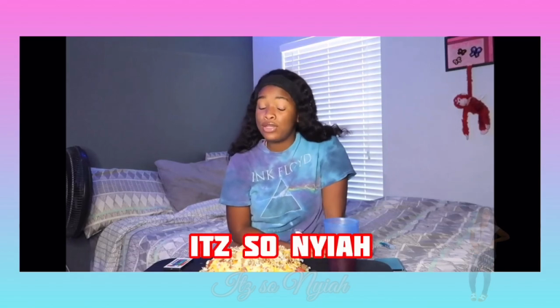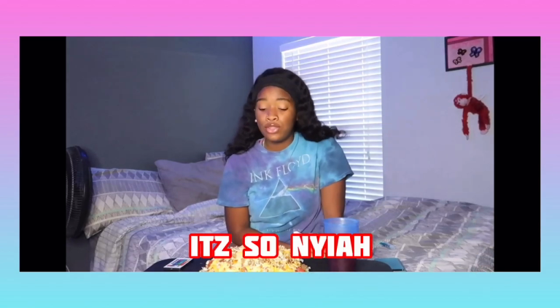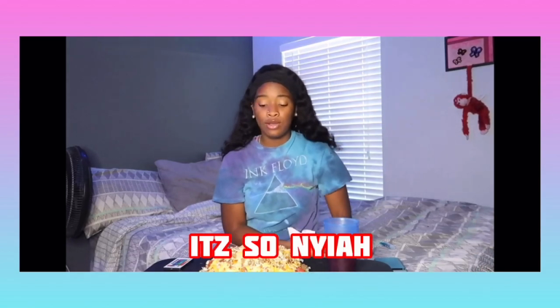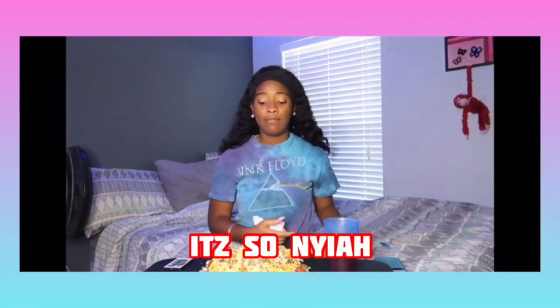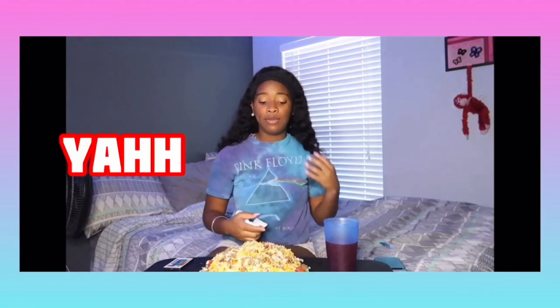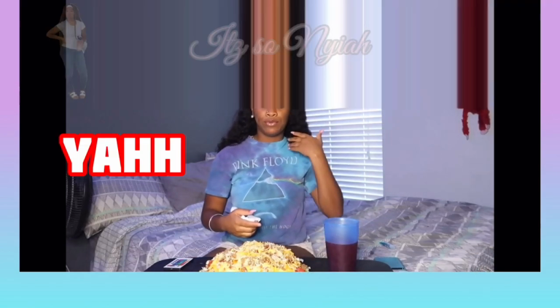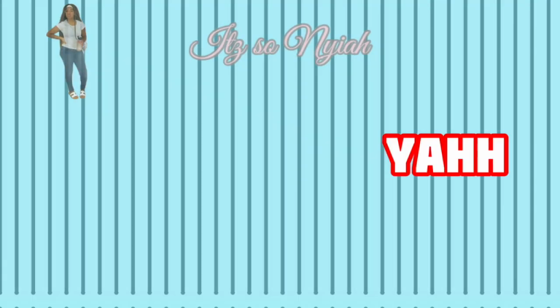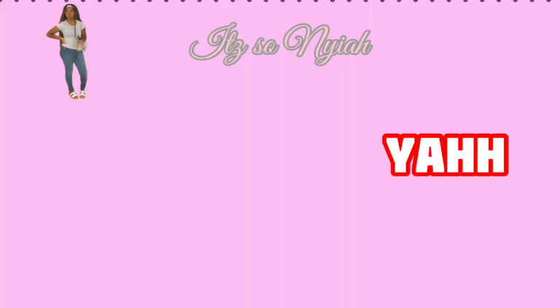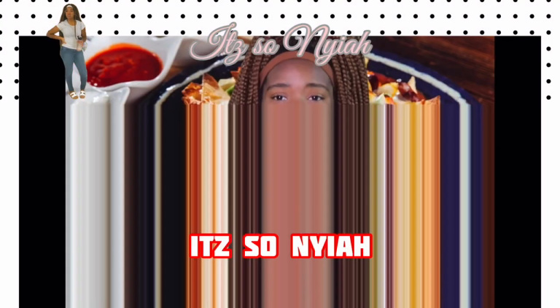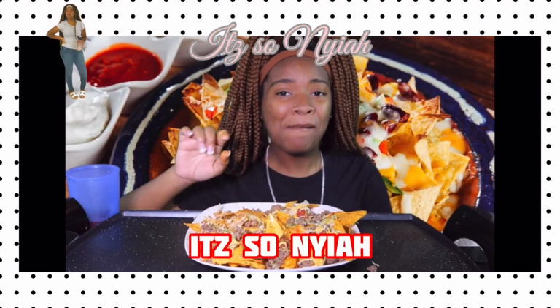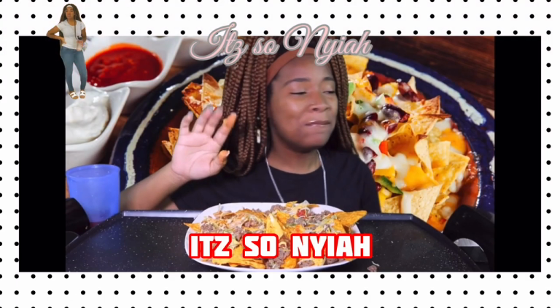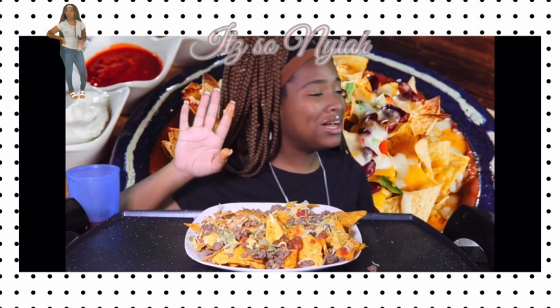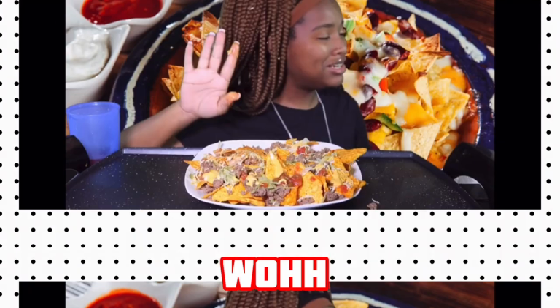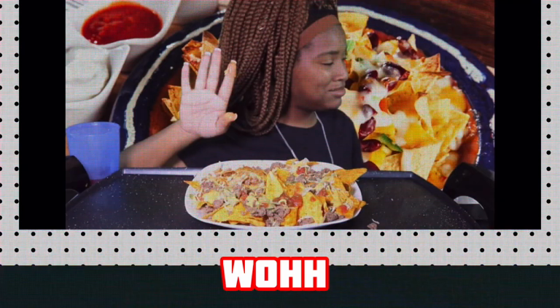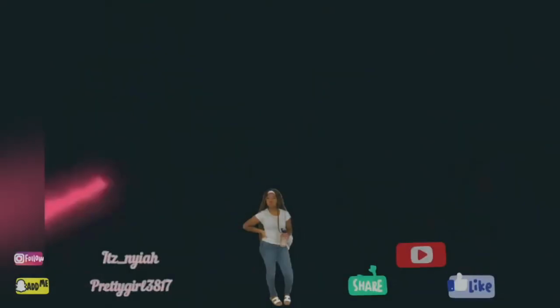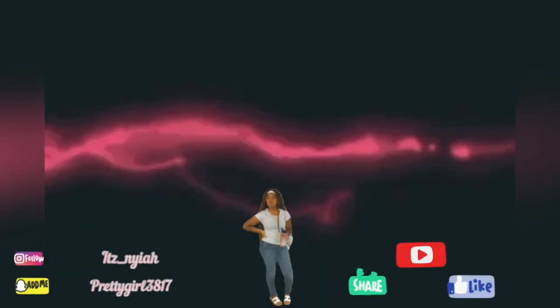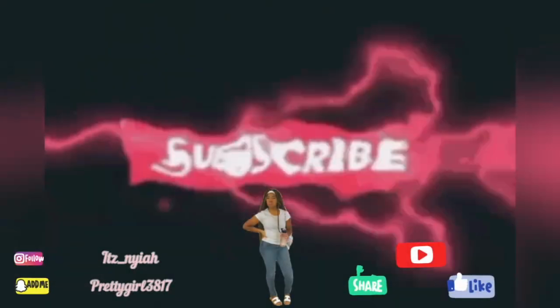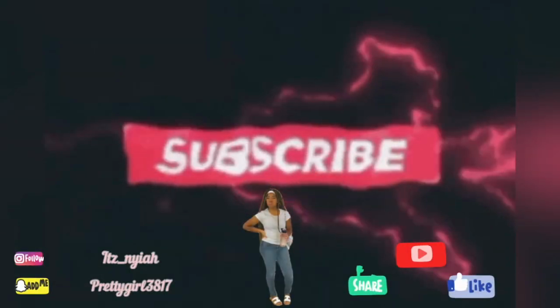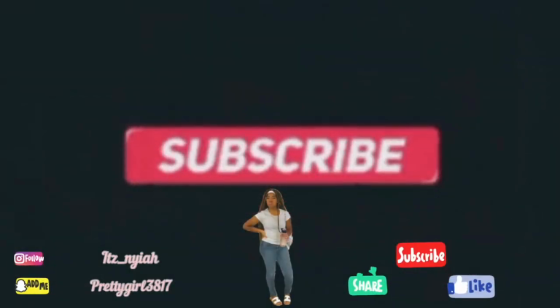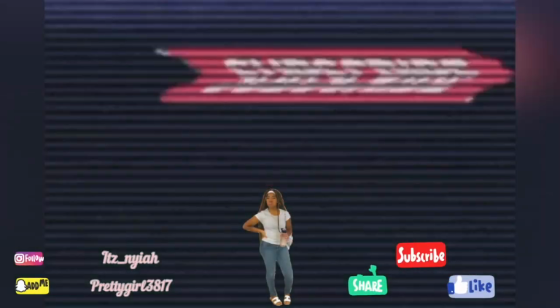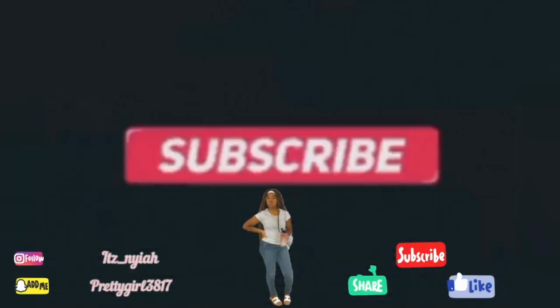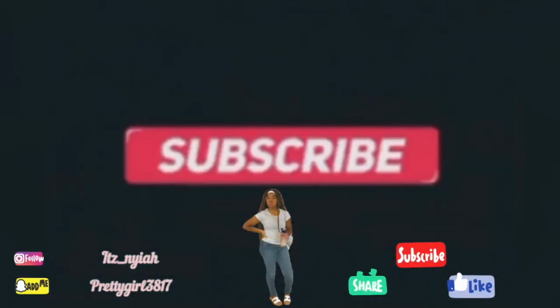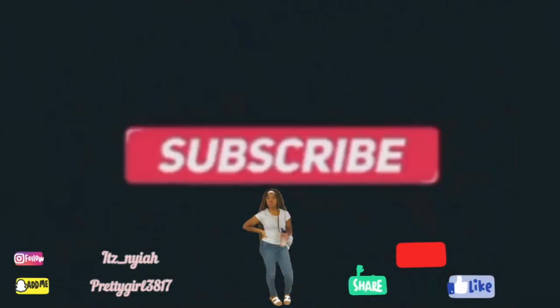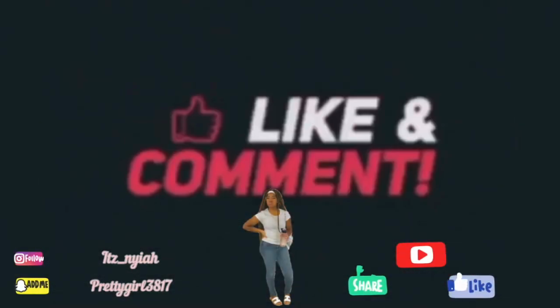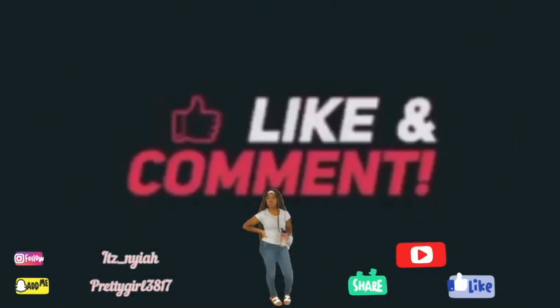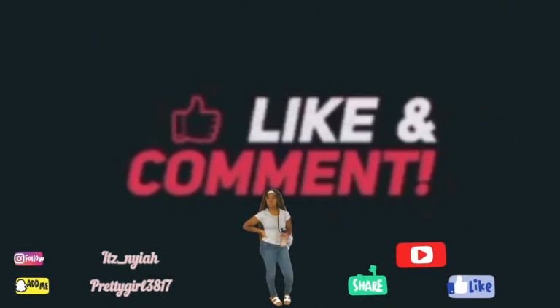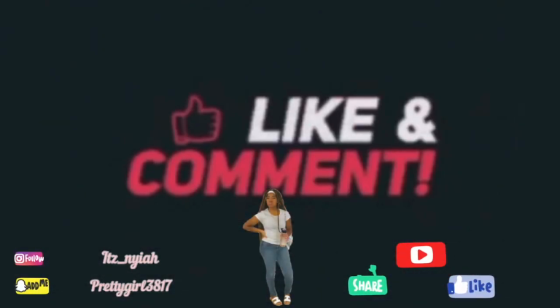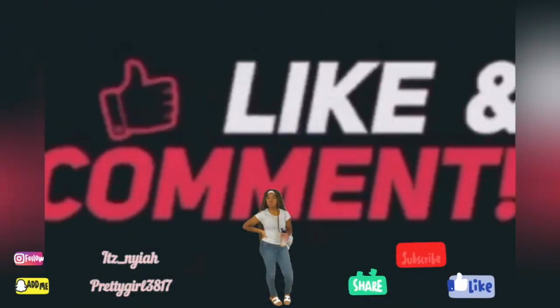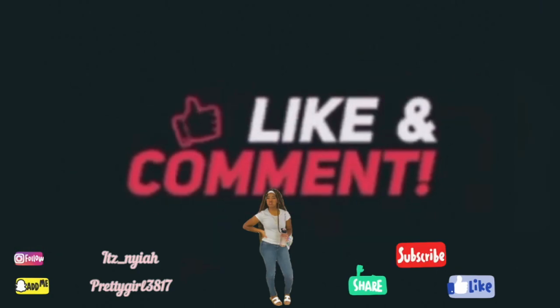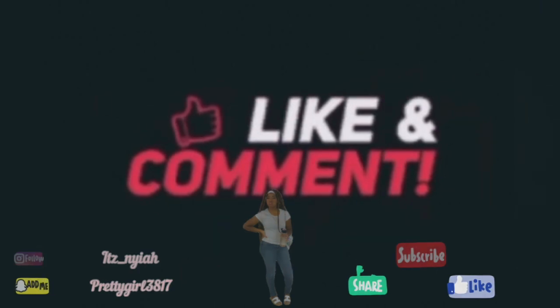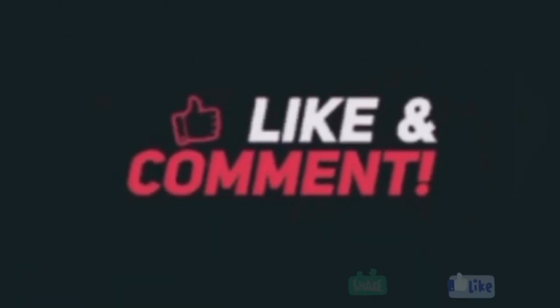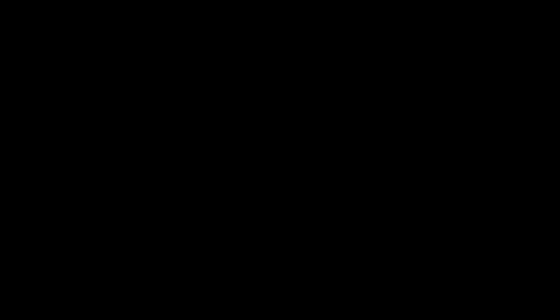It's Anaya, yeah, it's Anaya, whoa. Y'all like, comment, subscribe, enjoy my video.